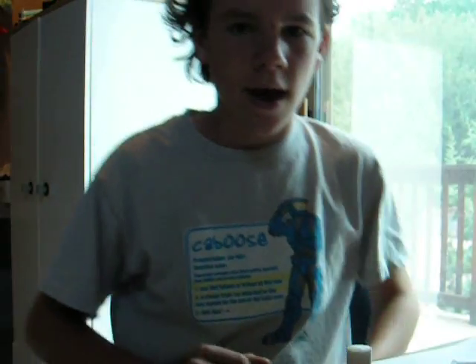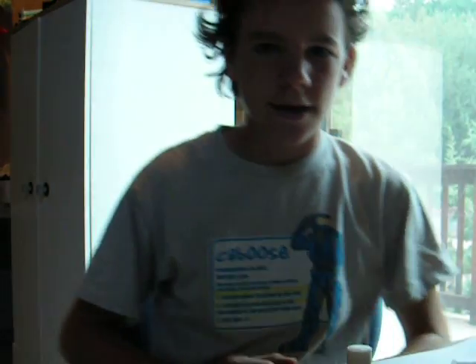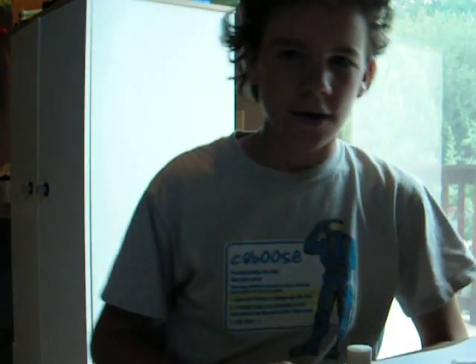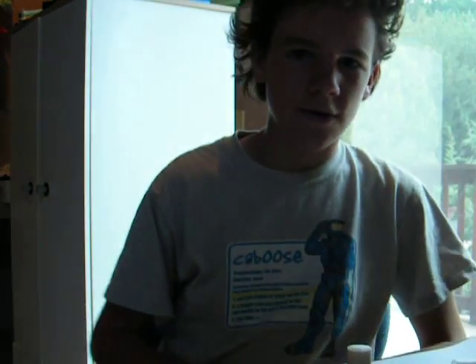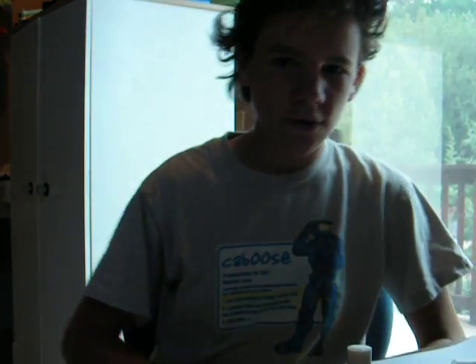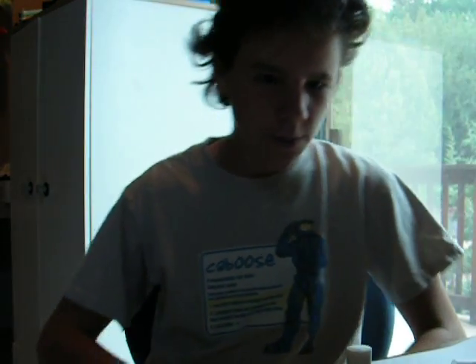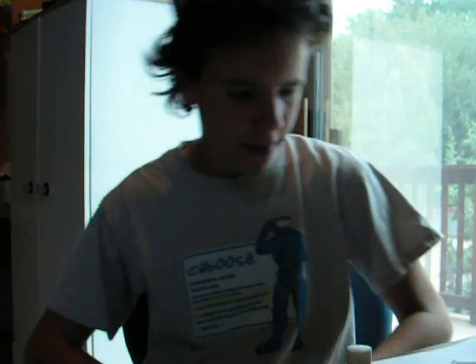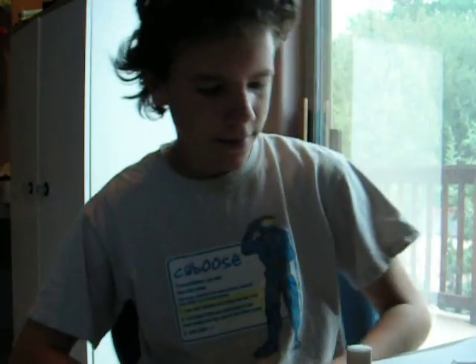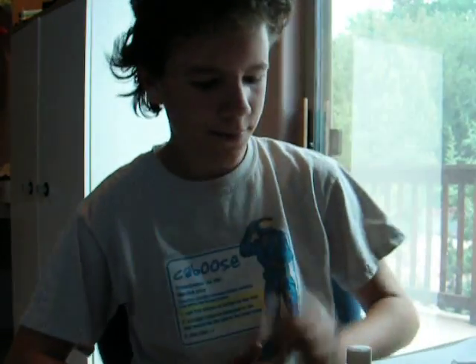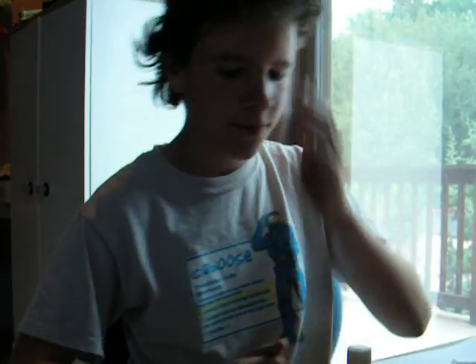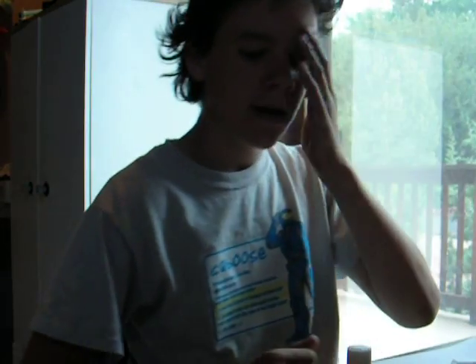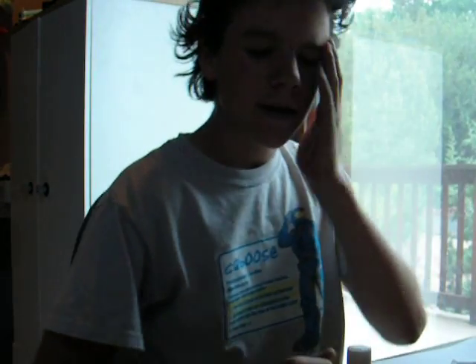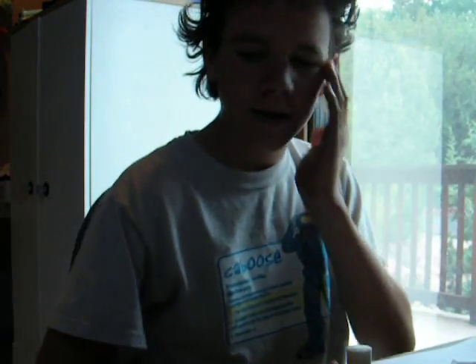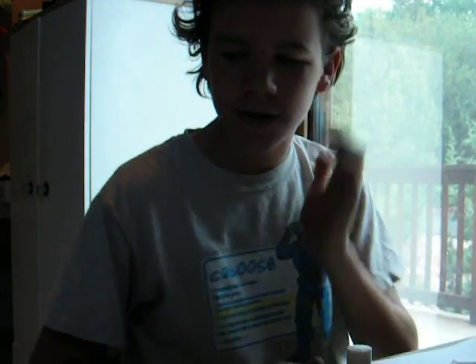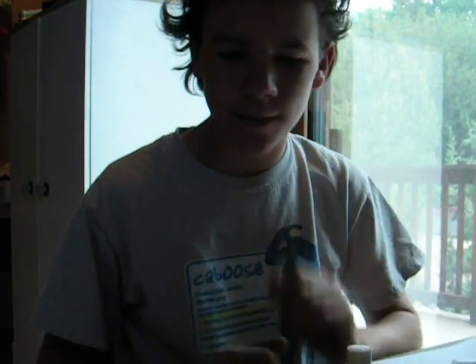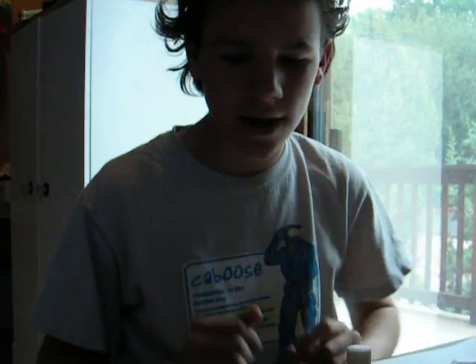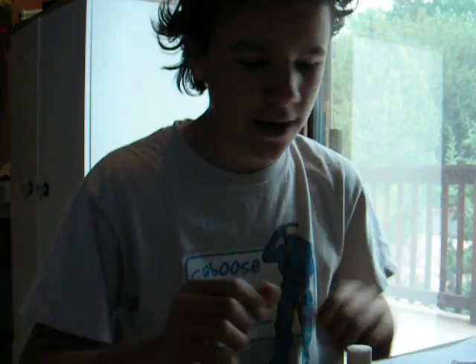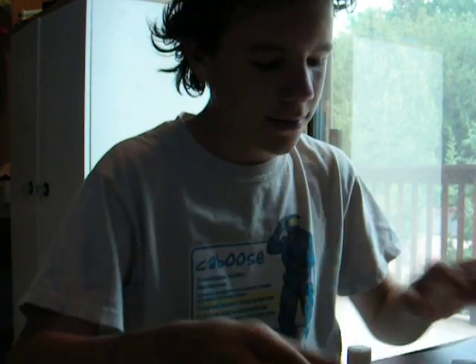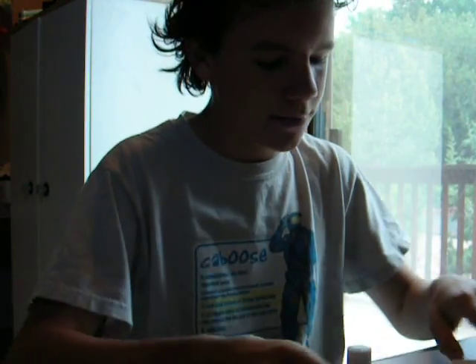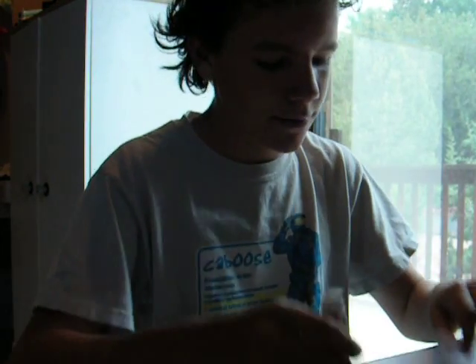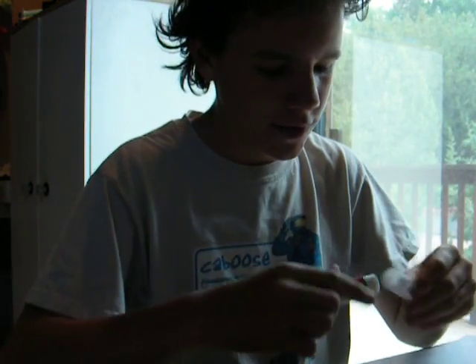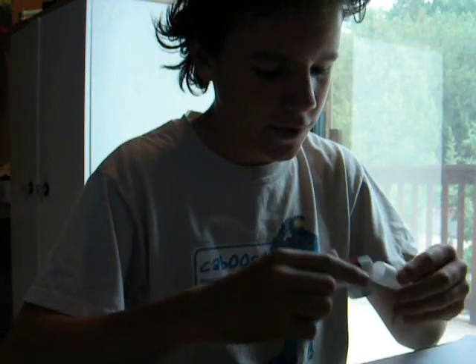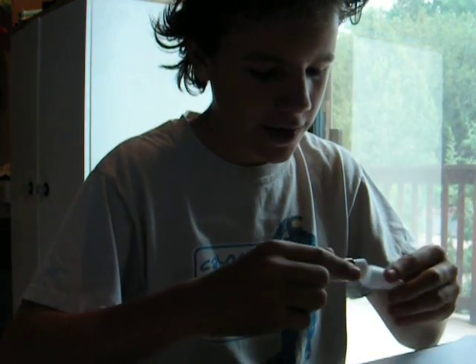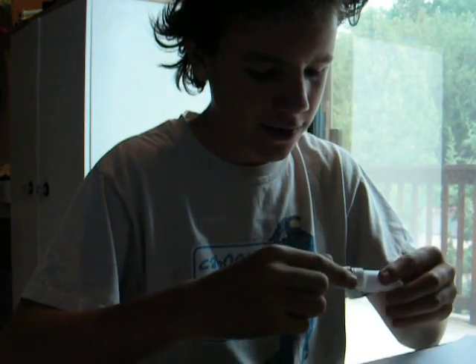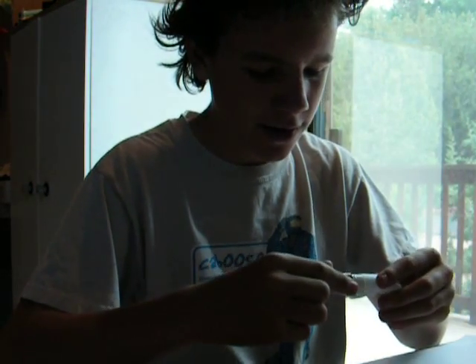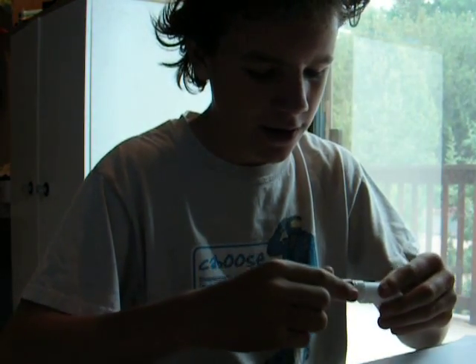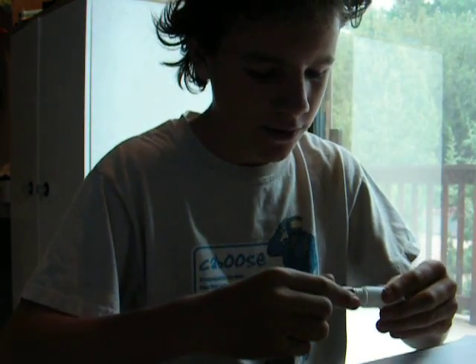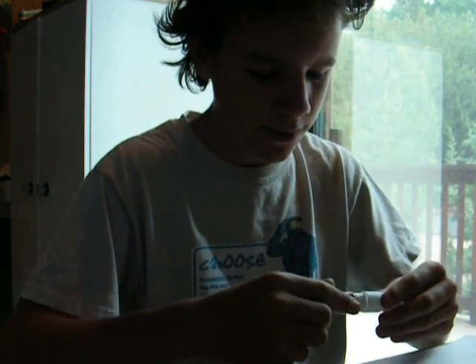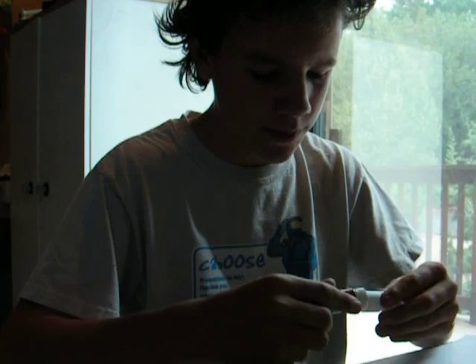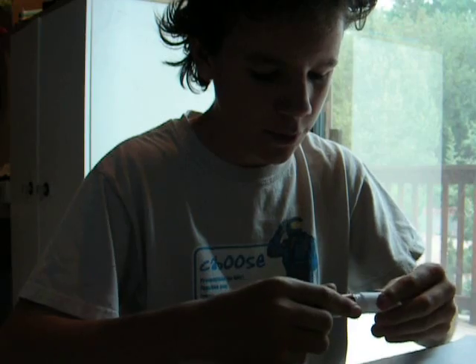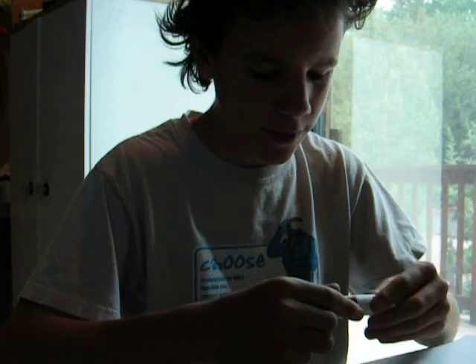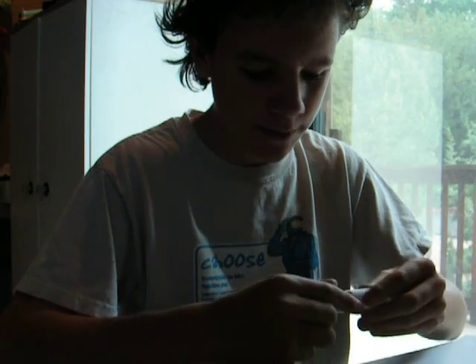Hi there, YouTube. This is my second Lego Tips movie.